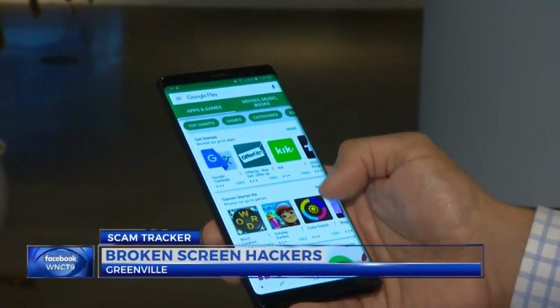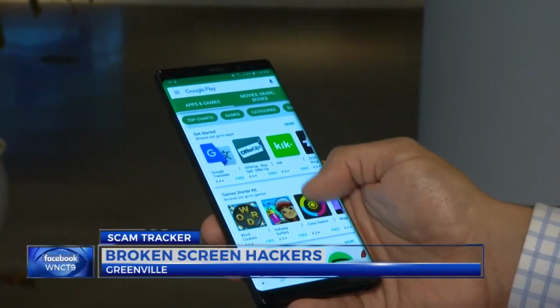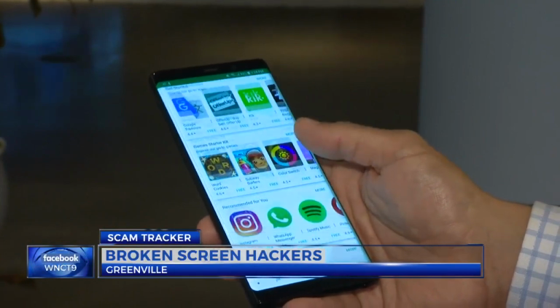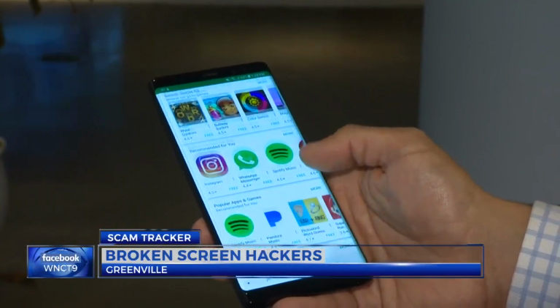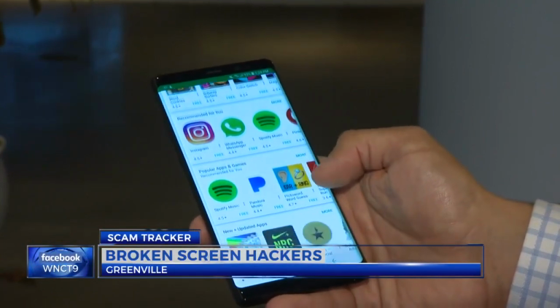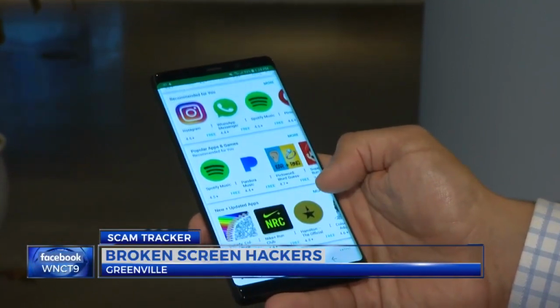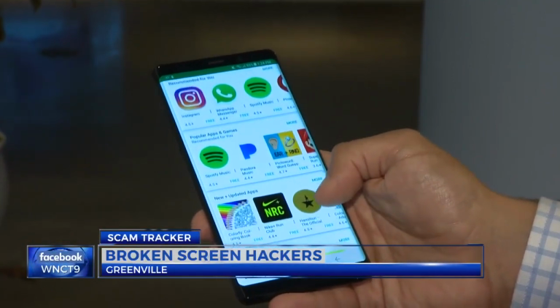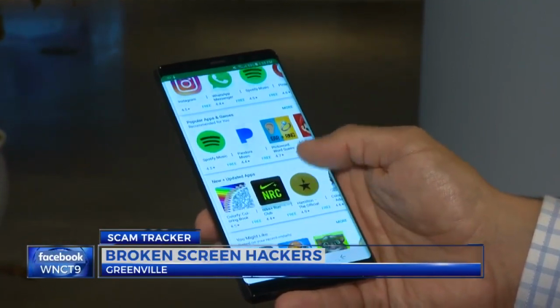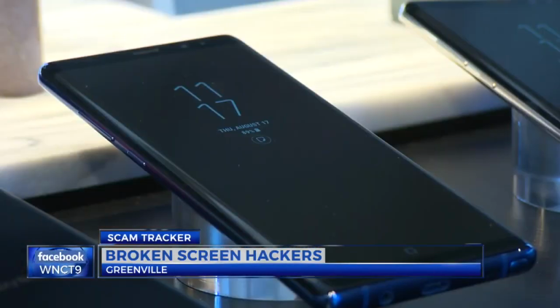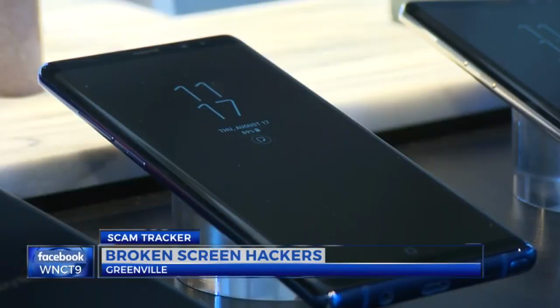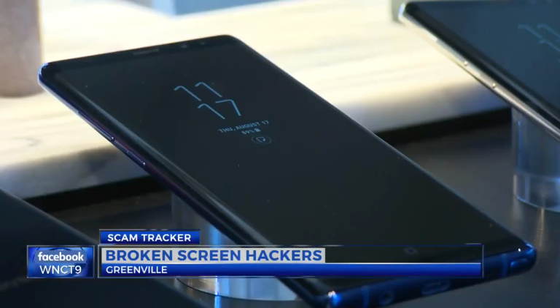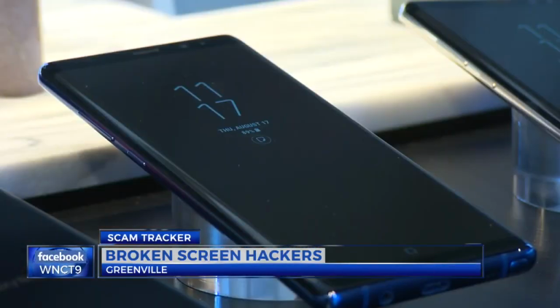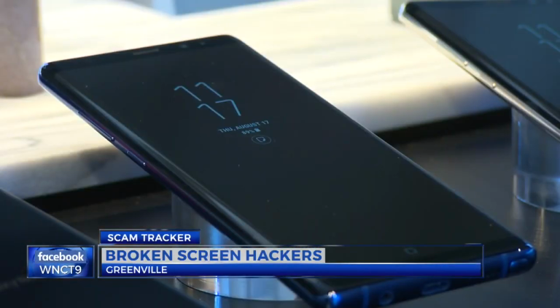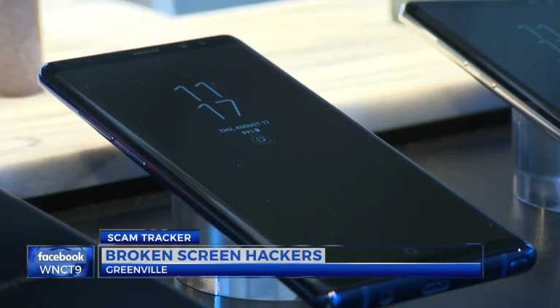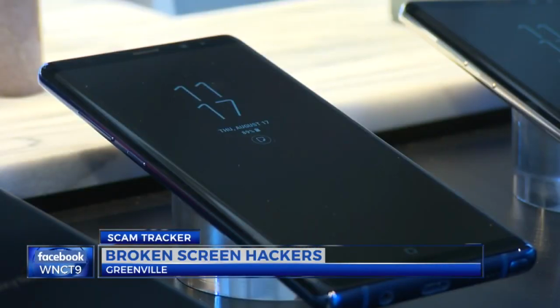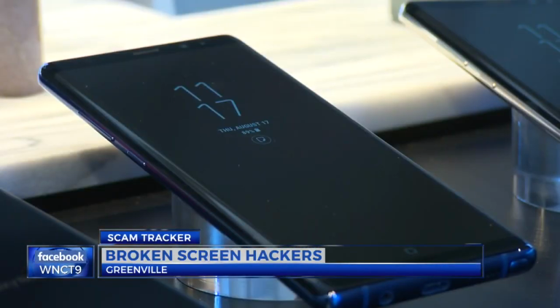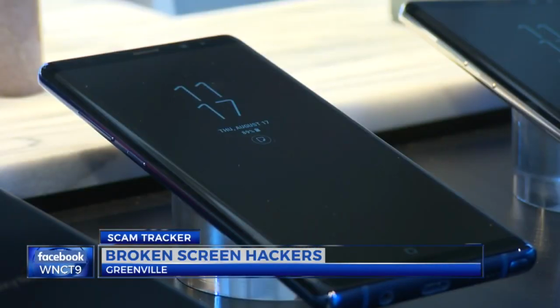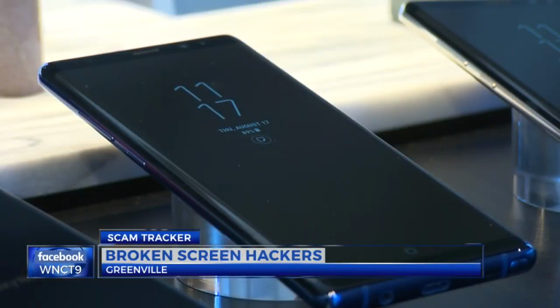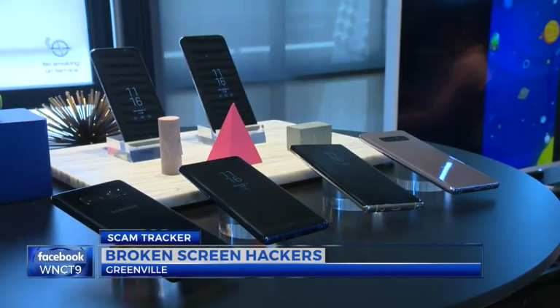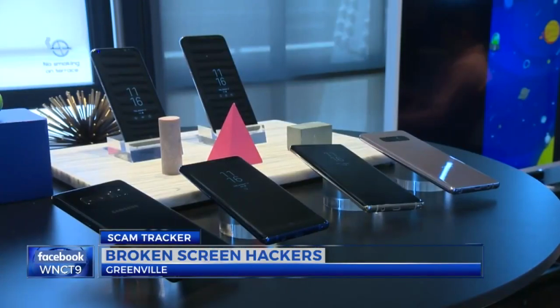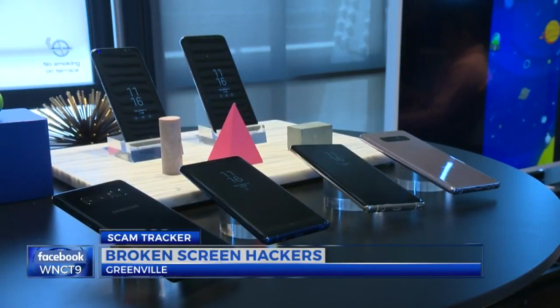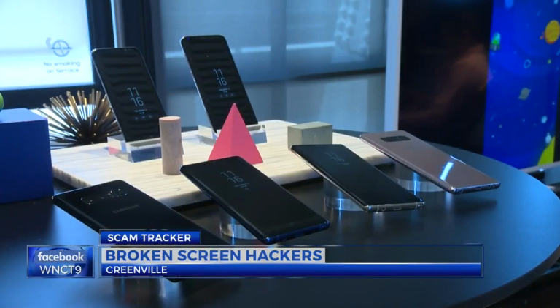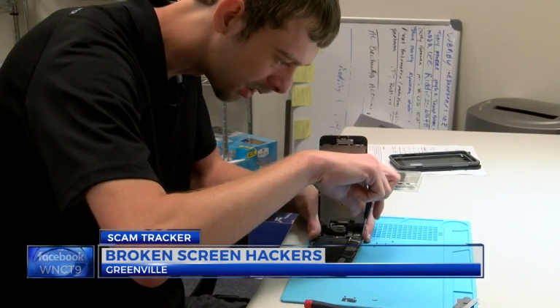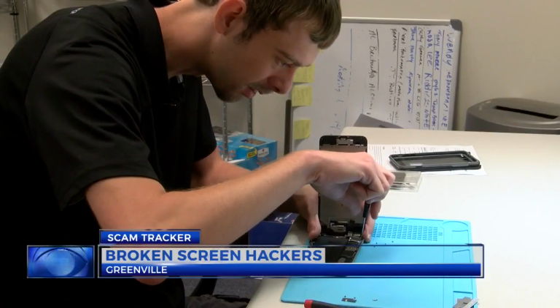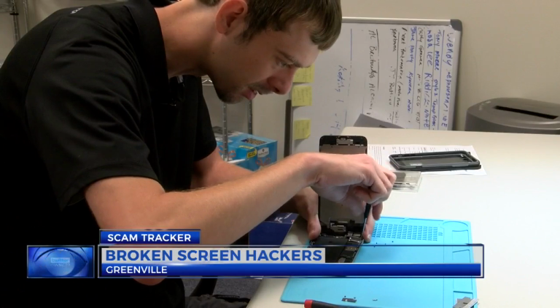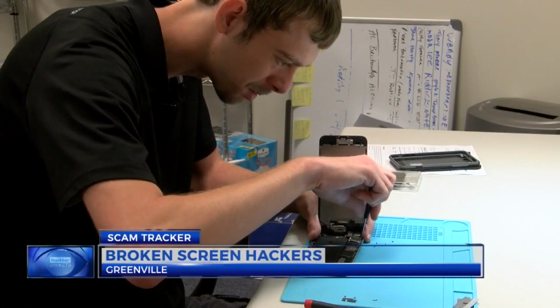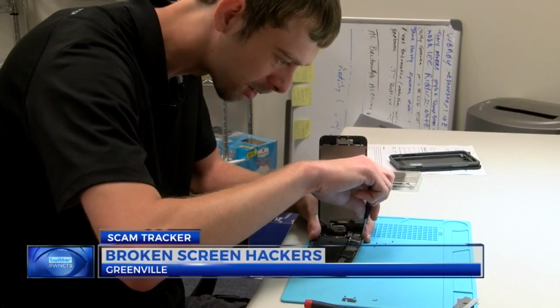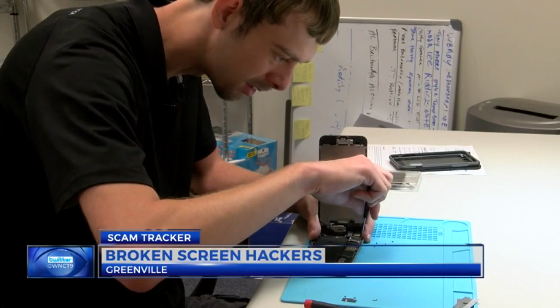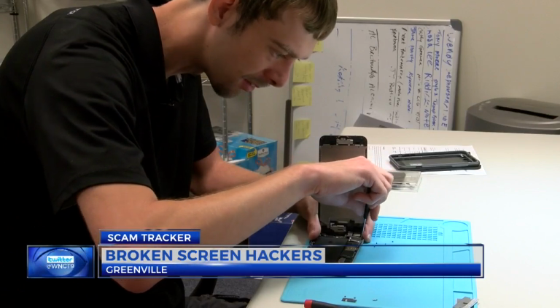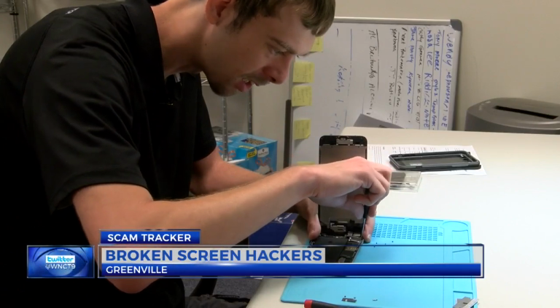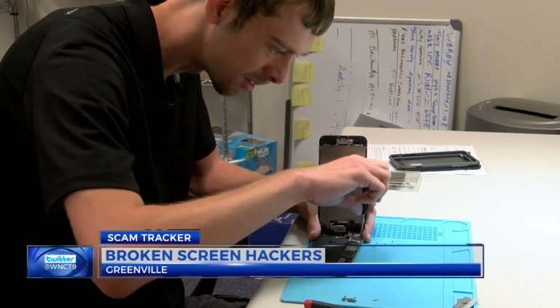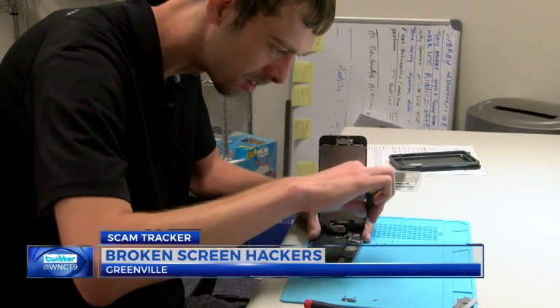A recent study says hackers are specifically targeting people with Samsung devices. The Samsung screens have a higher resolution.